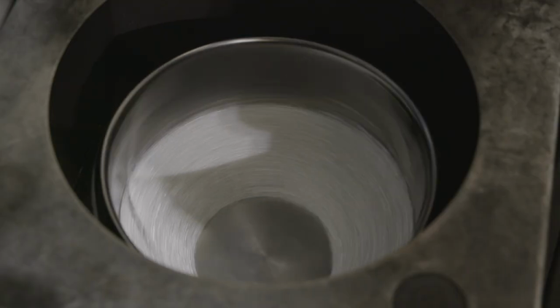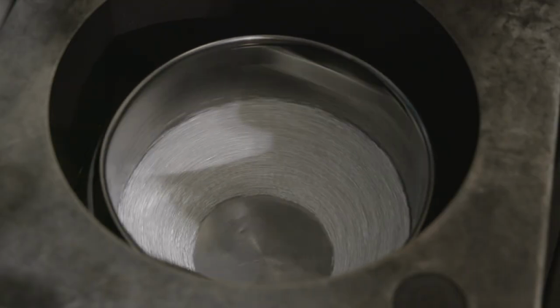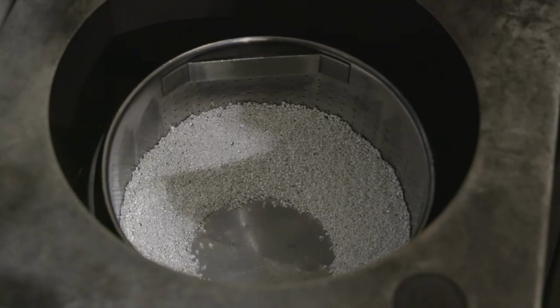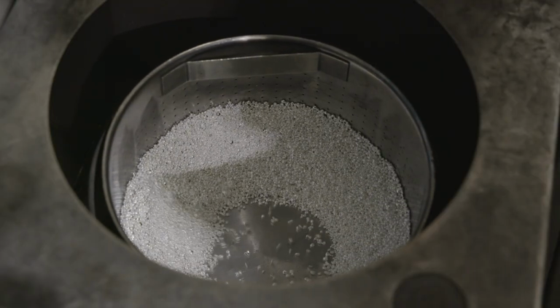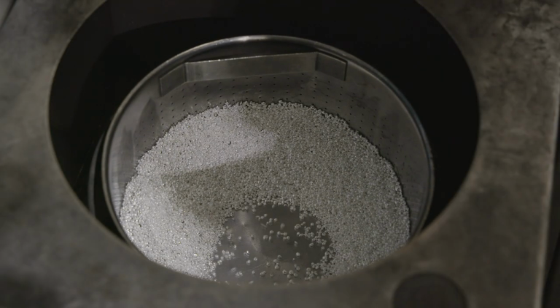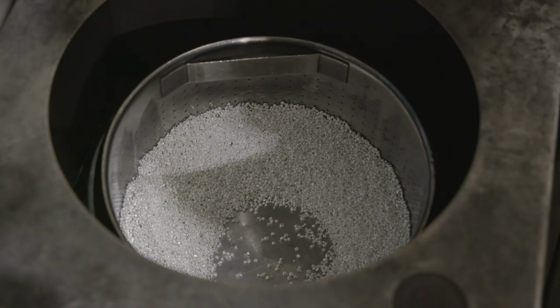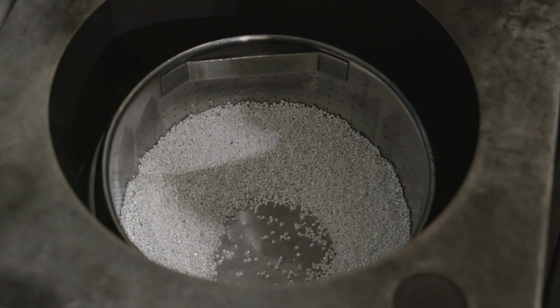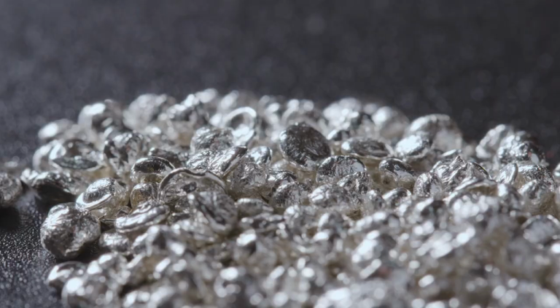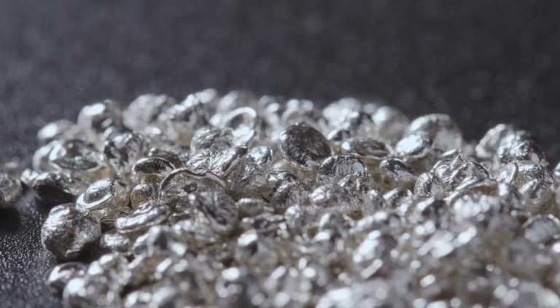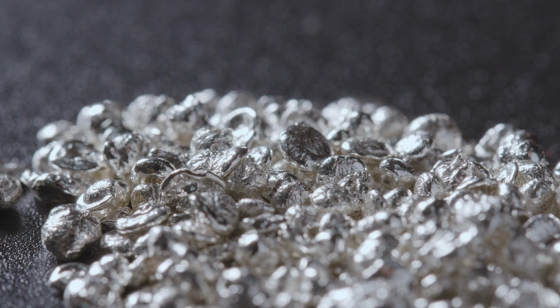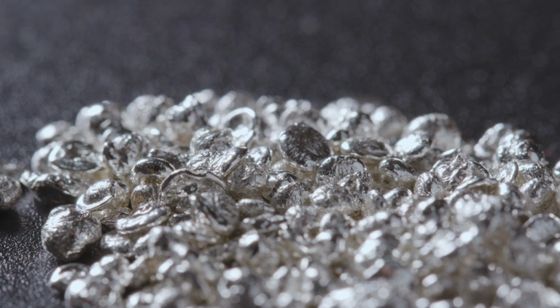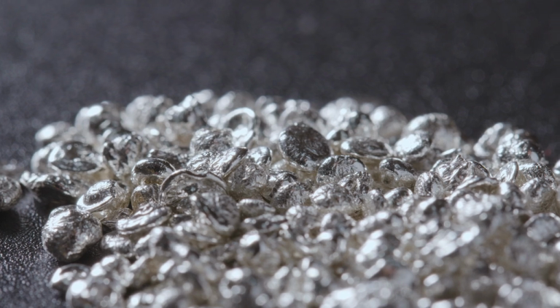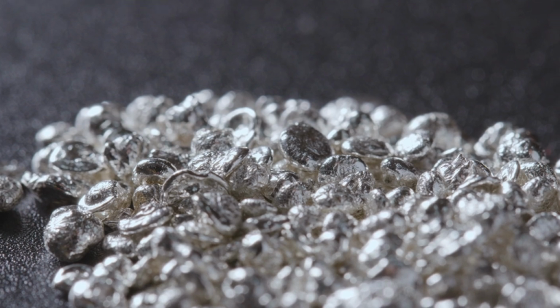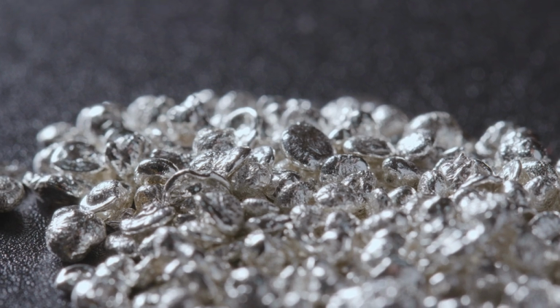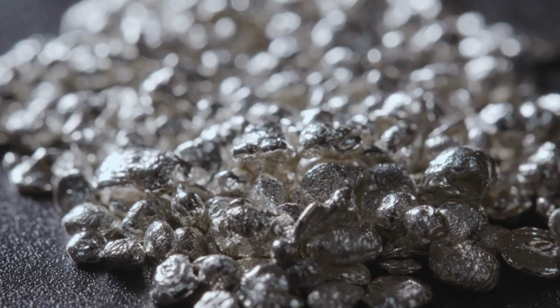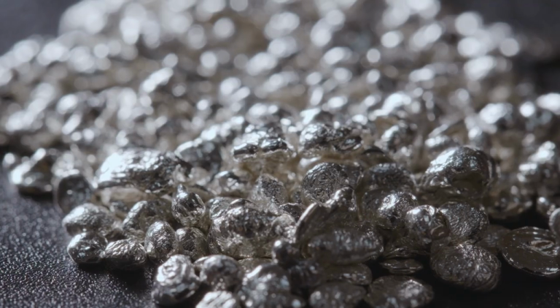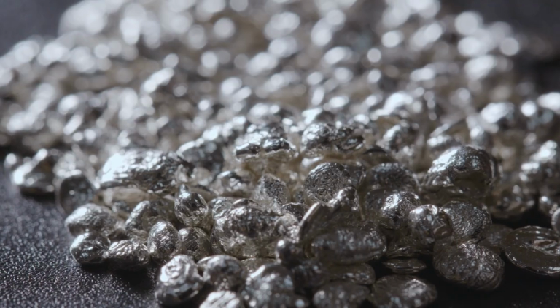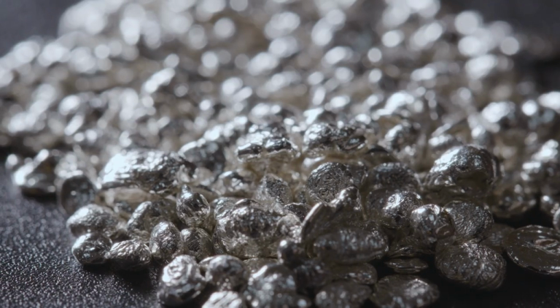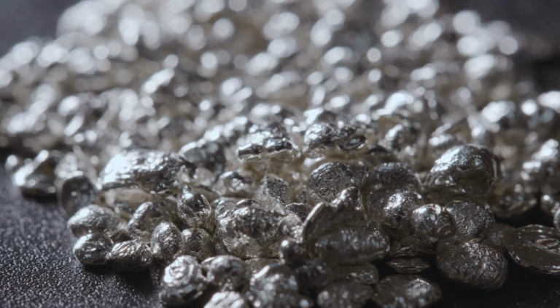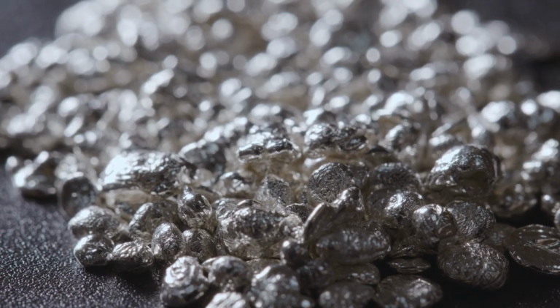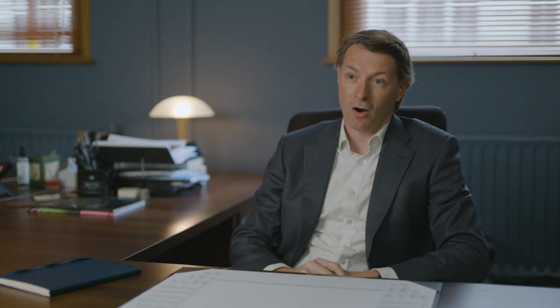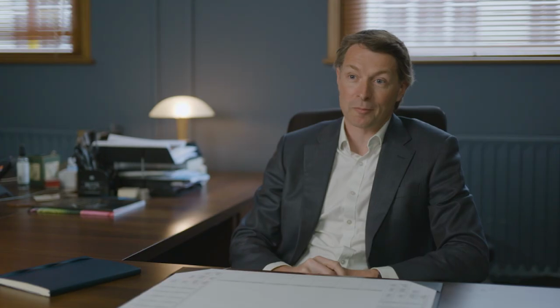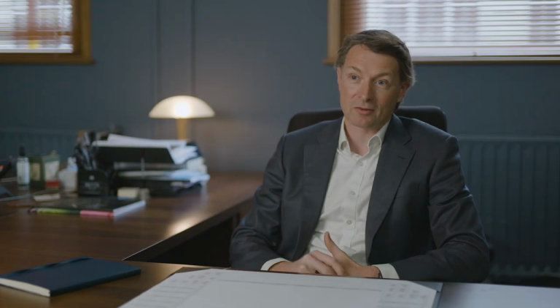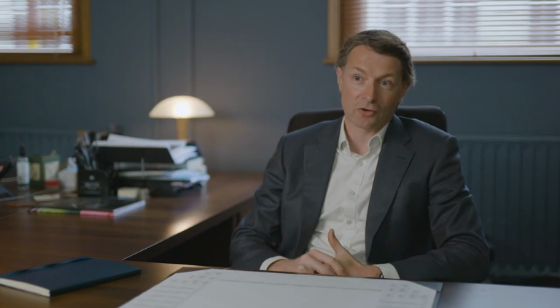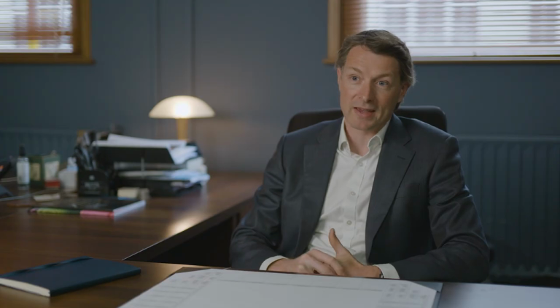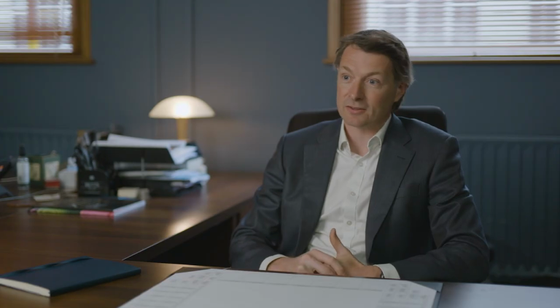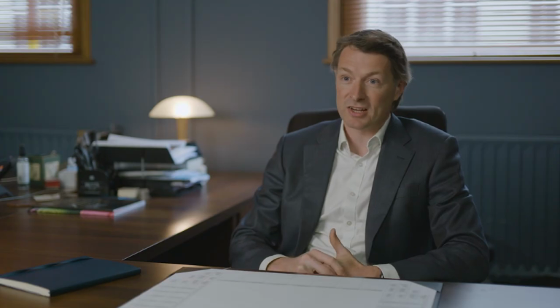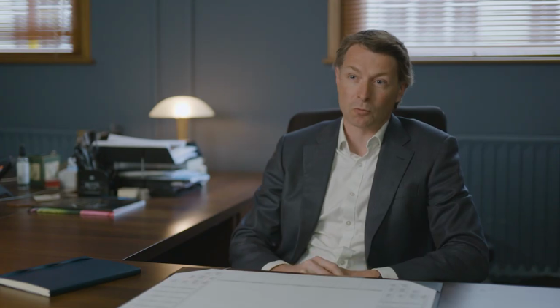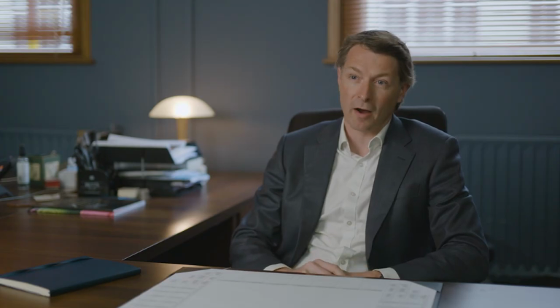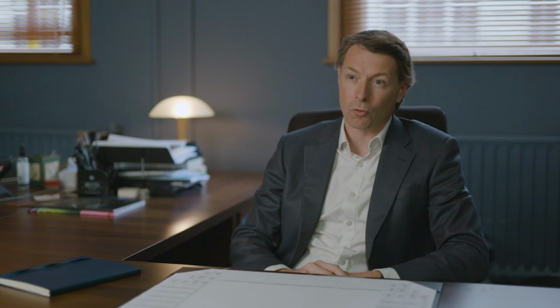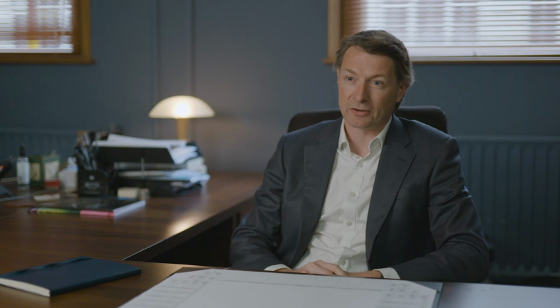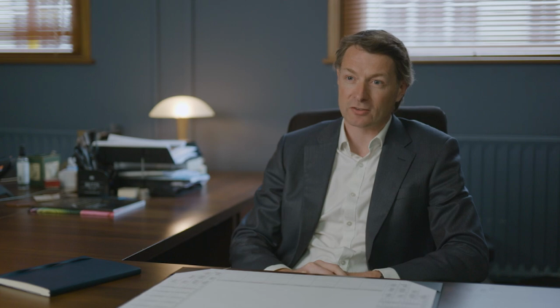We can then turn that fine silver into whatever products our customers require, be it grain, sheet, wire or wedding rings.